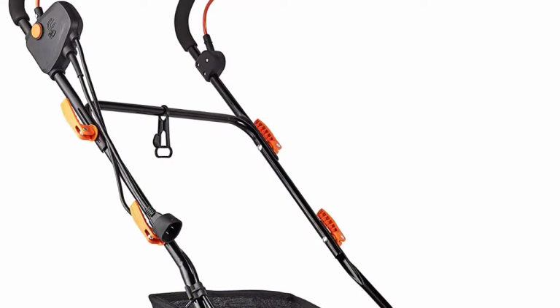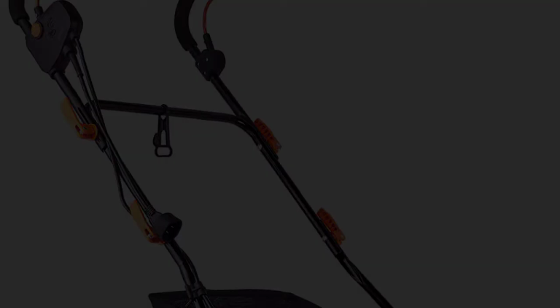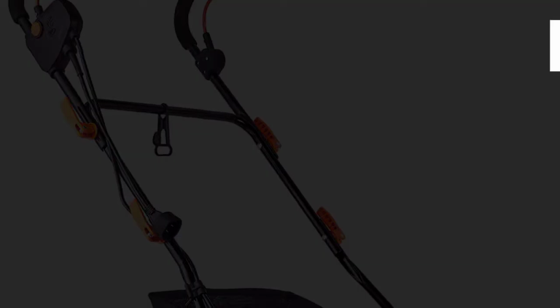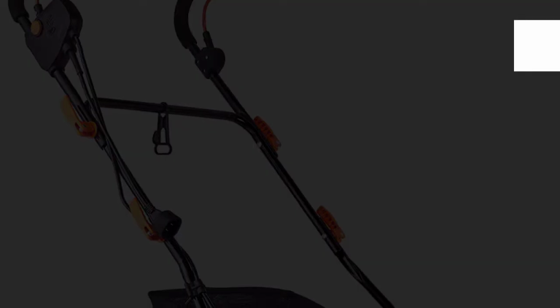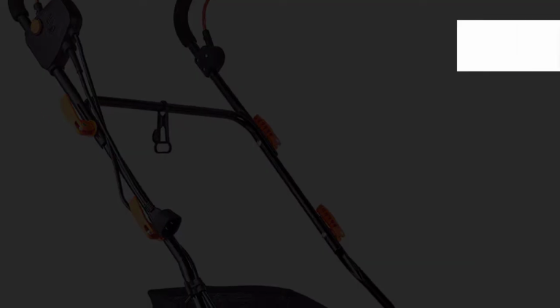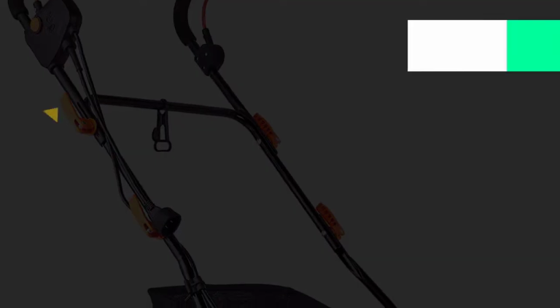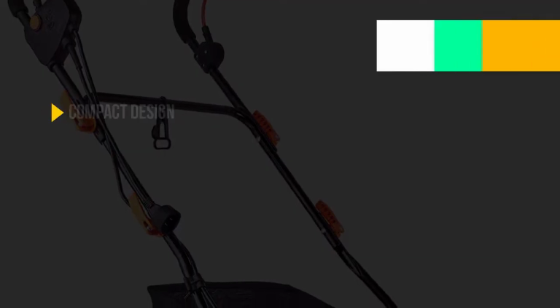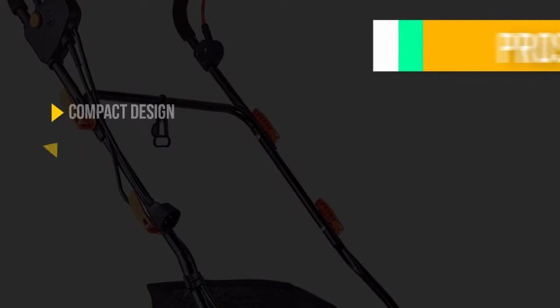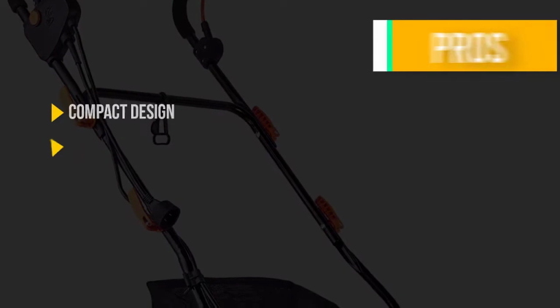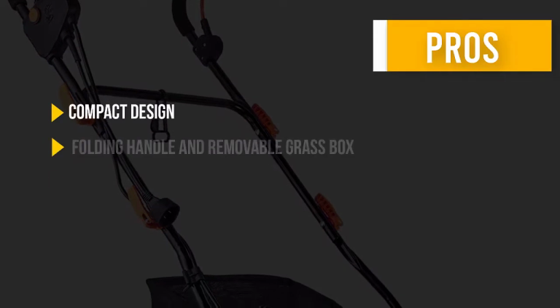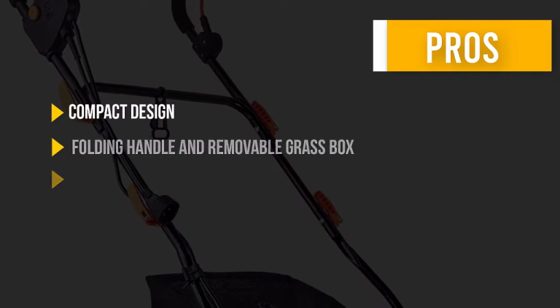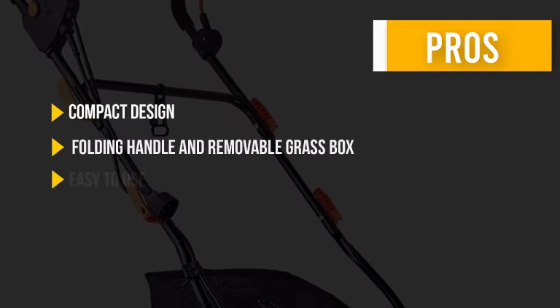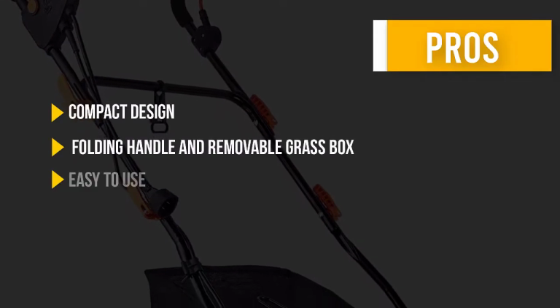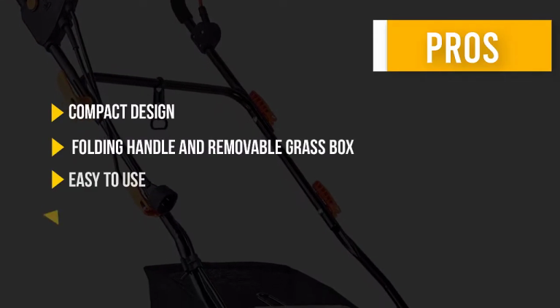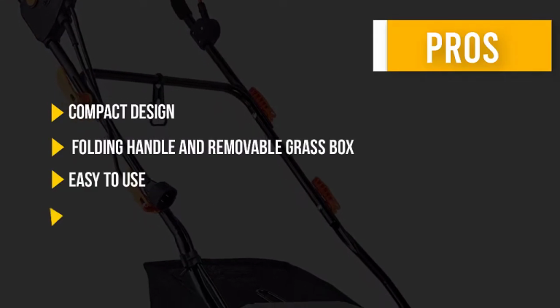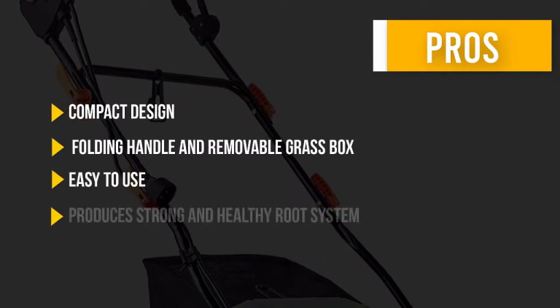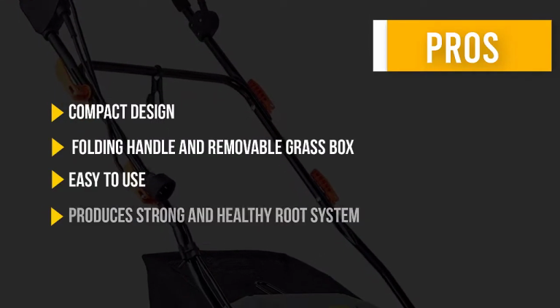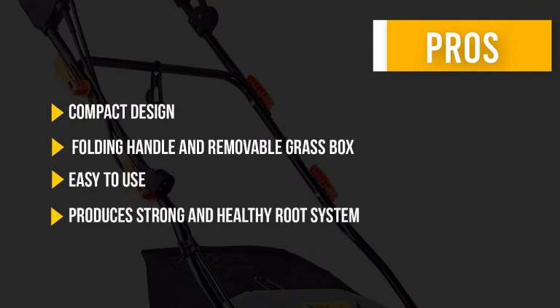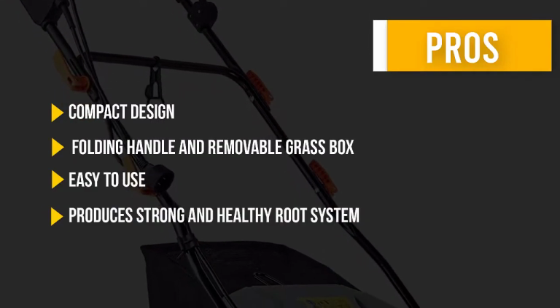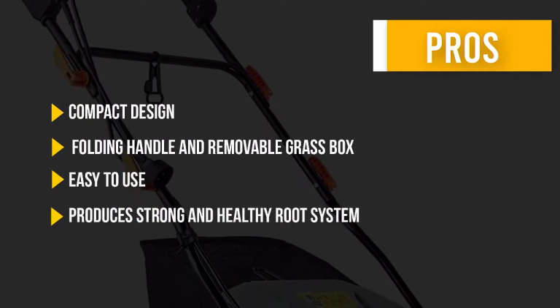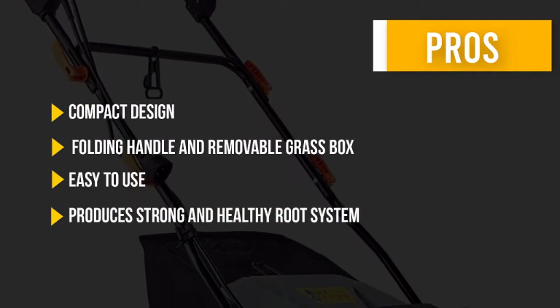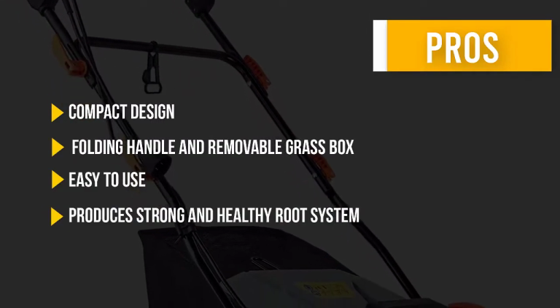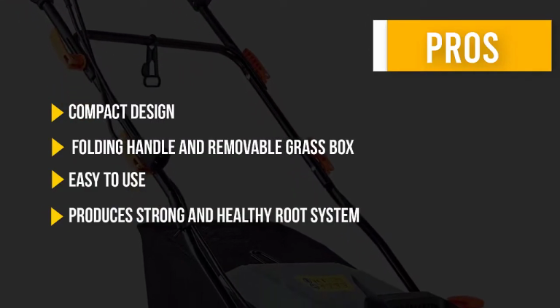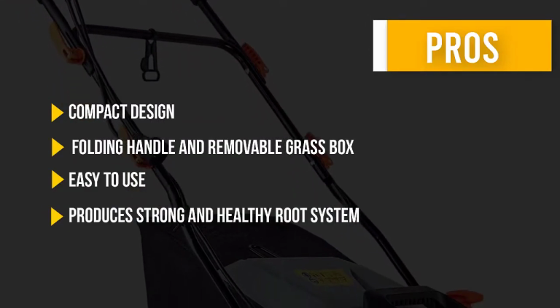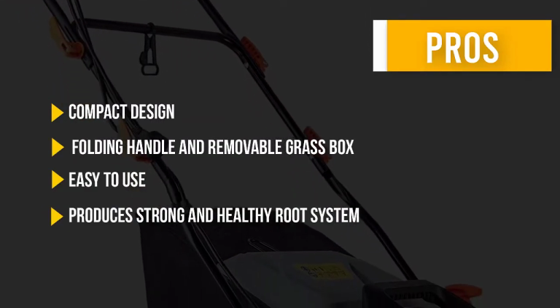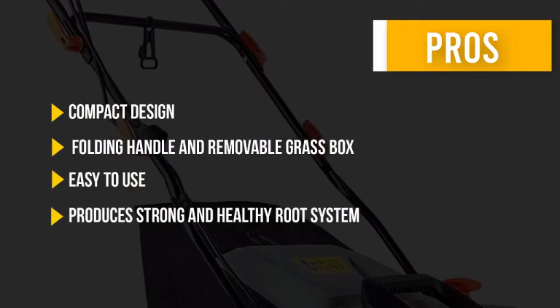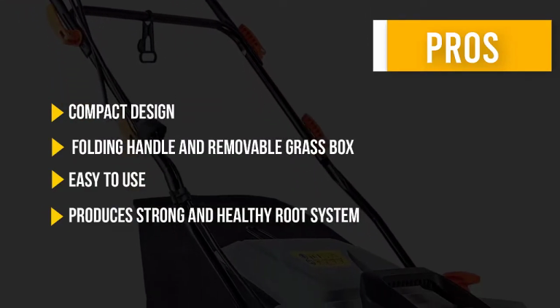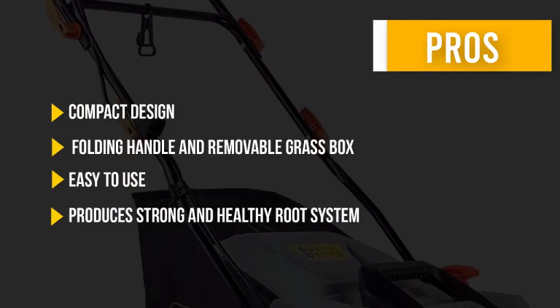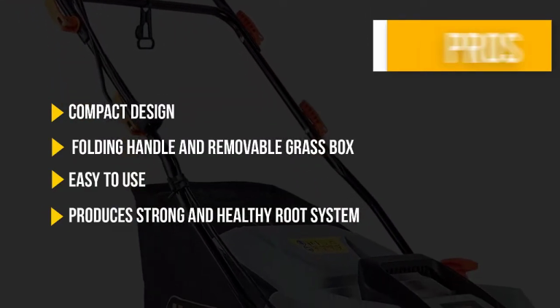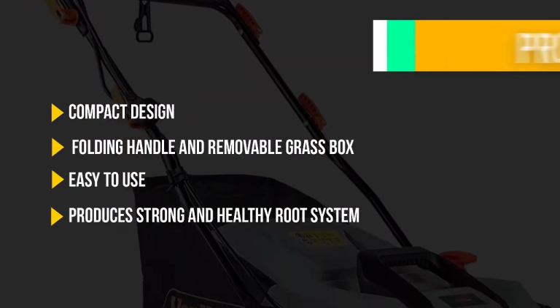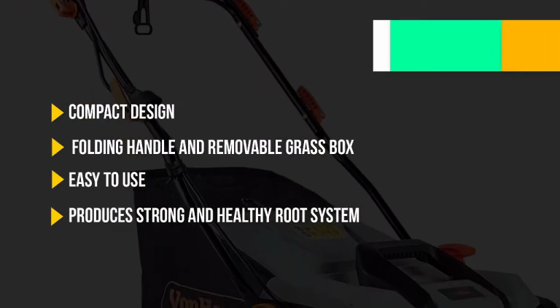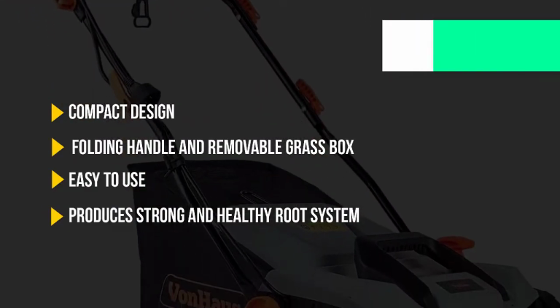Here are some pros and cons to help you choose the right product.